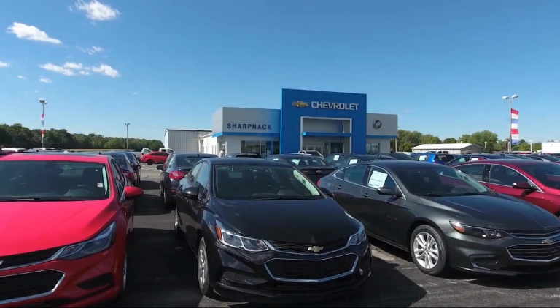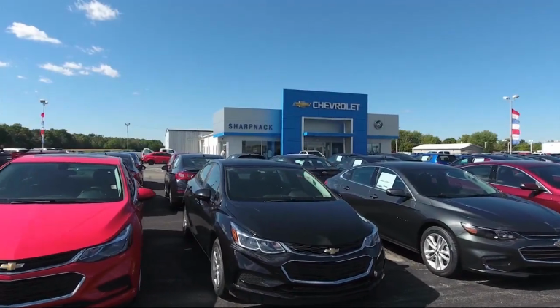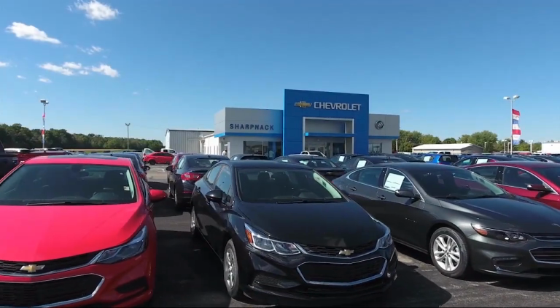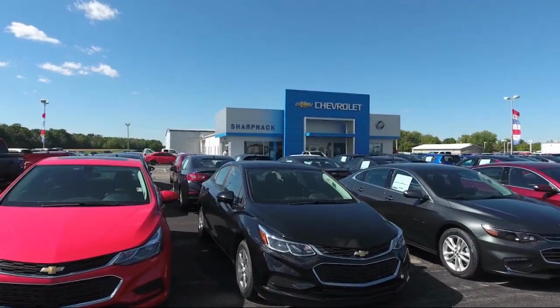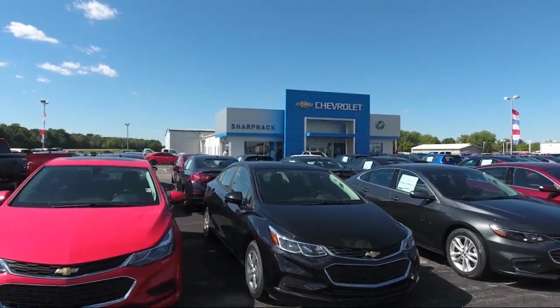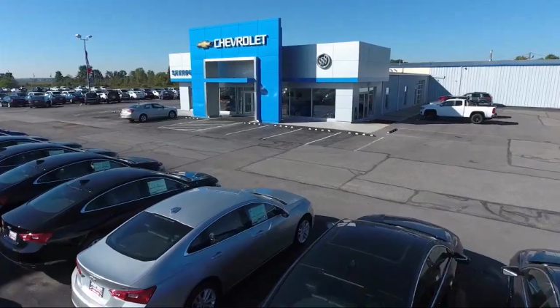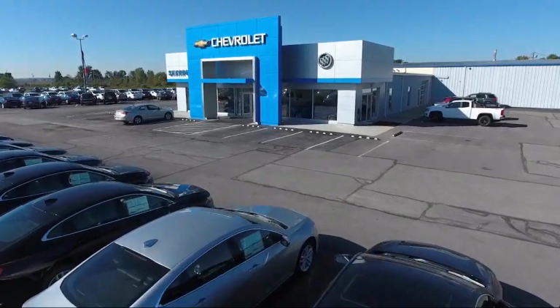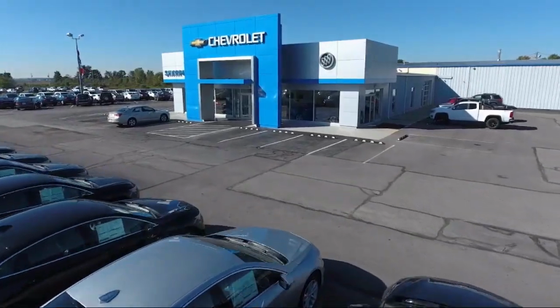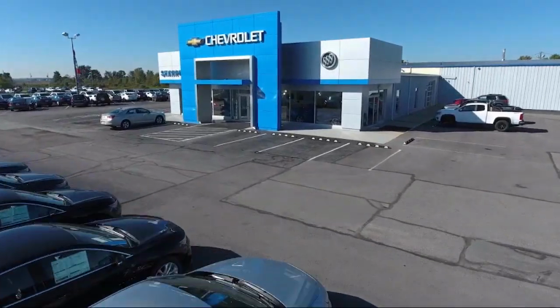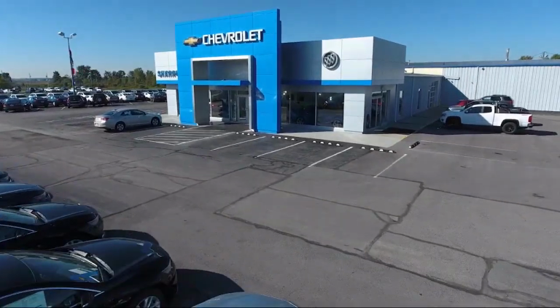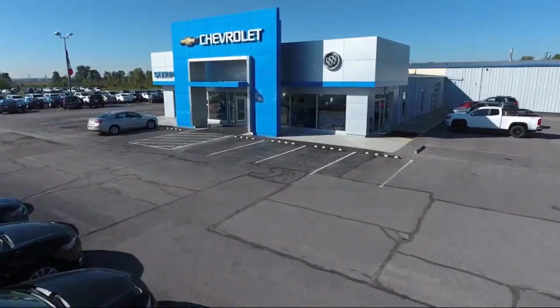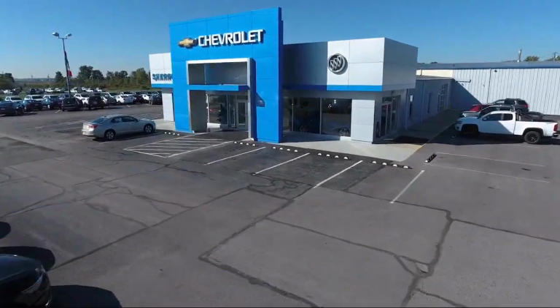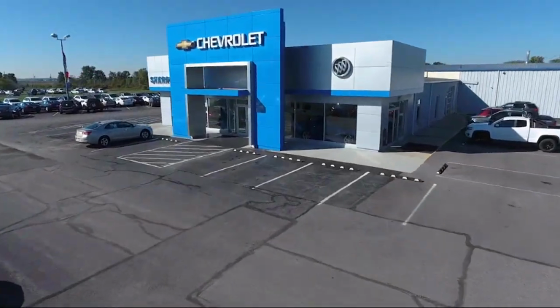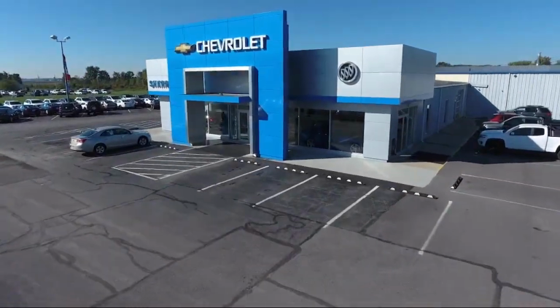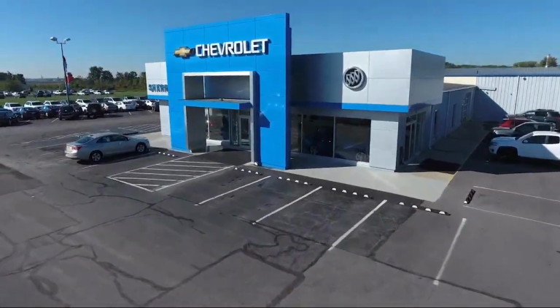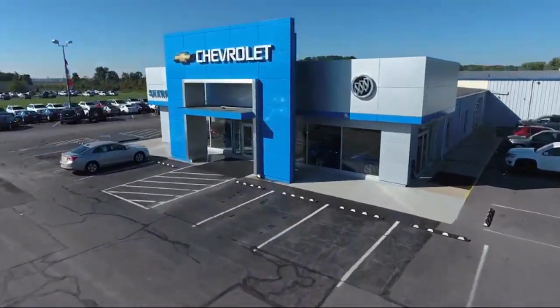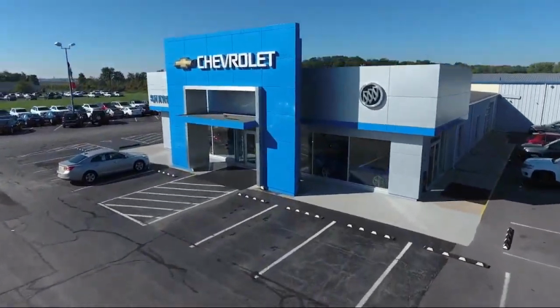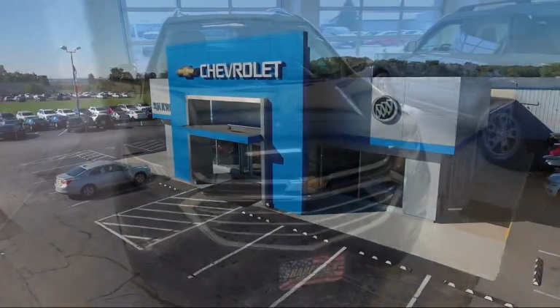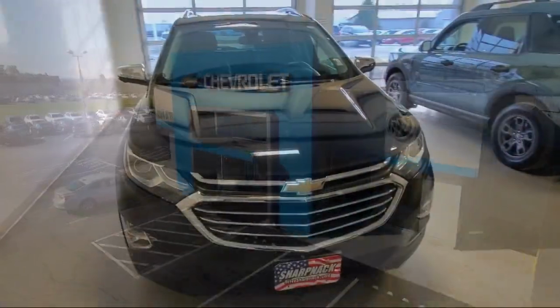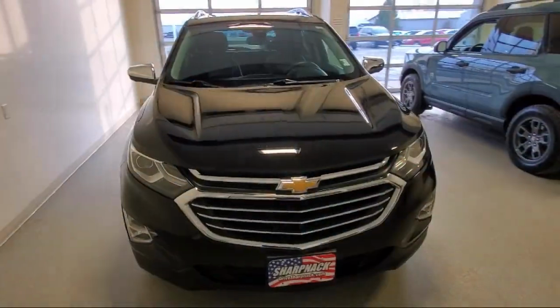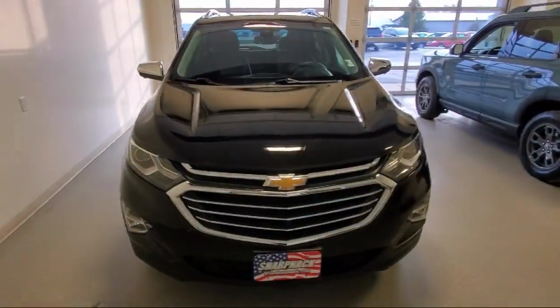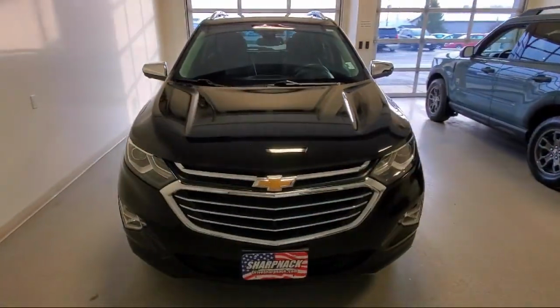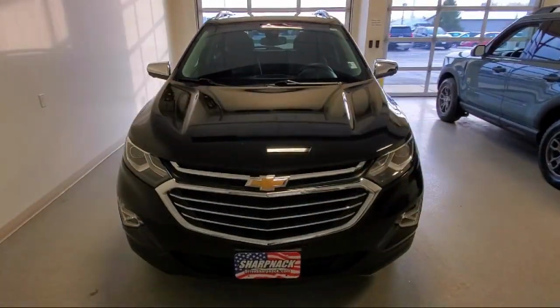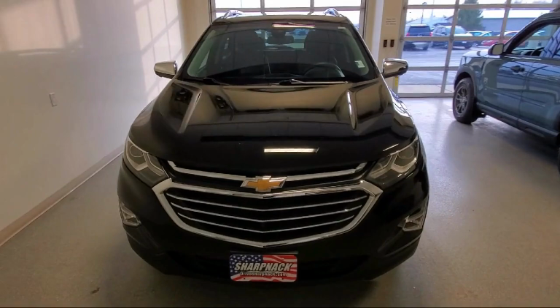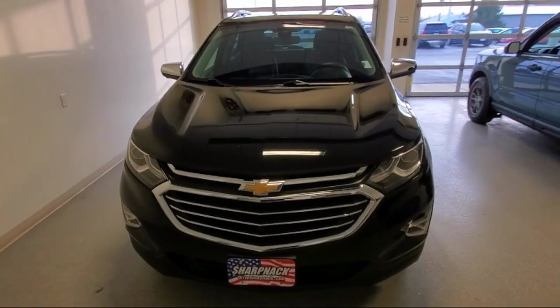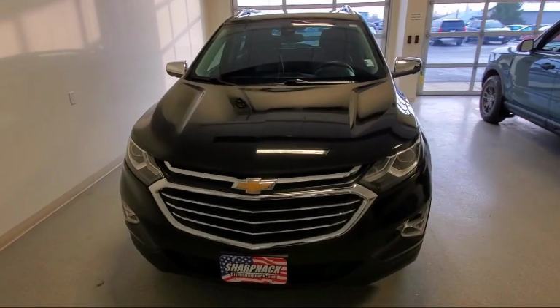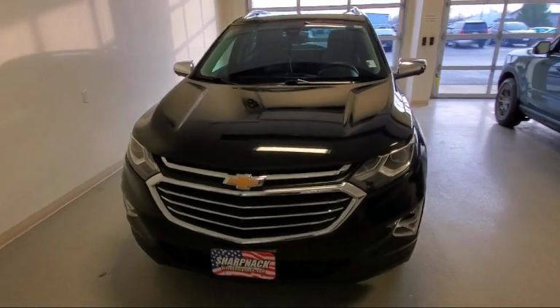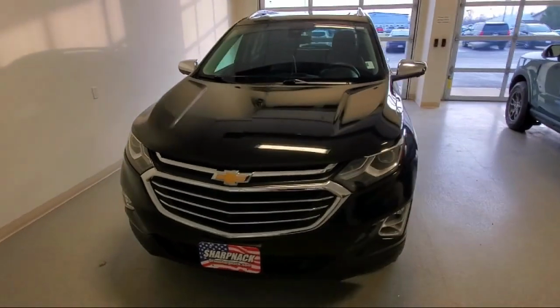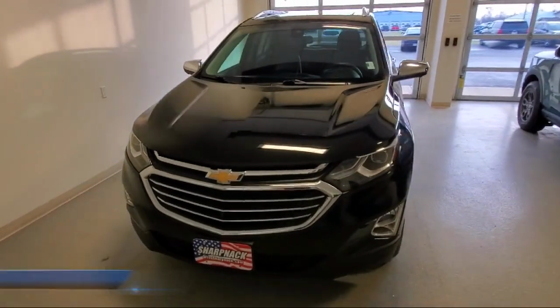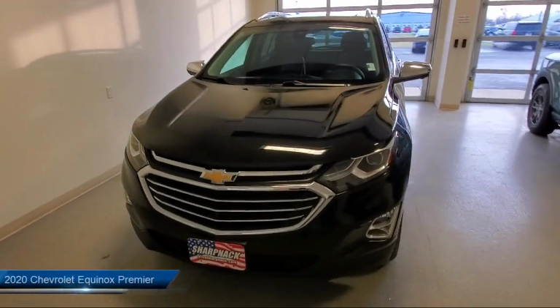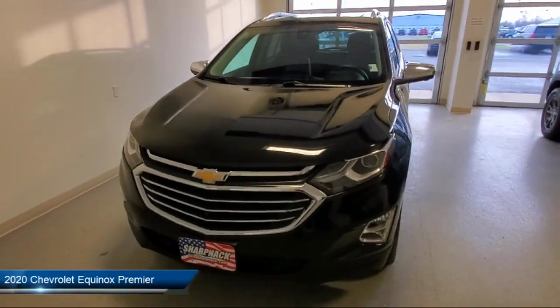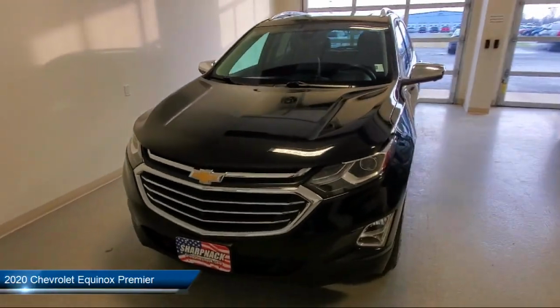Welcome to Sharp Knack Chevrolet Buick Cadillac. Here's a look at another one of our great vehicles from our inventory.